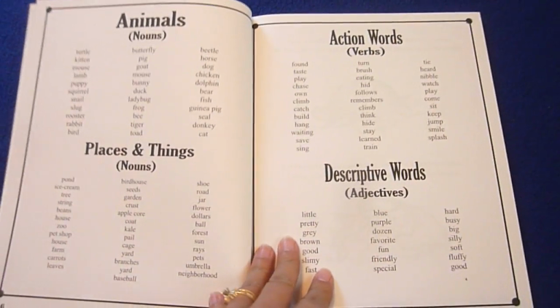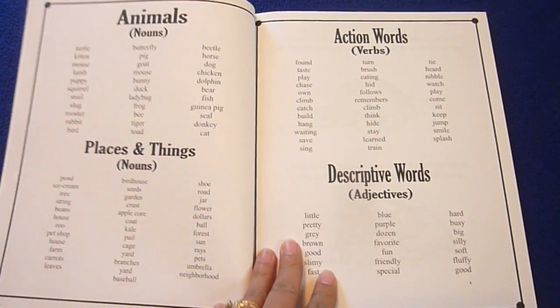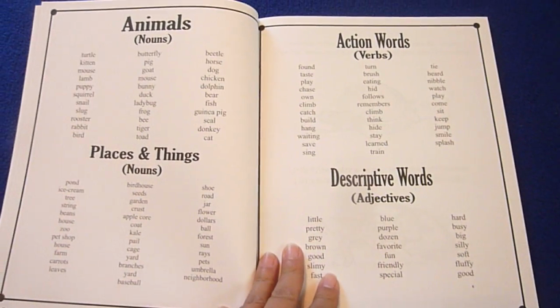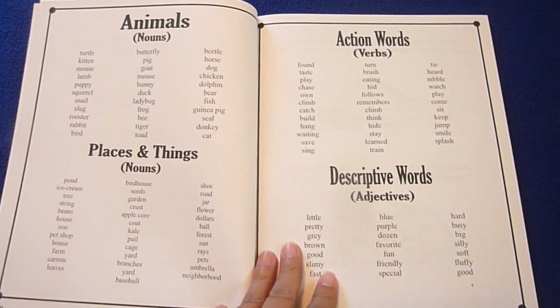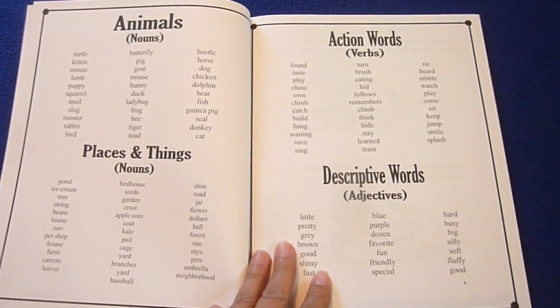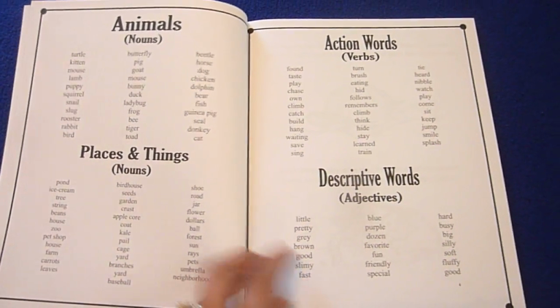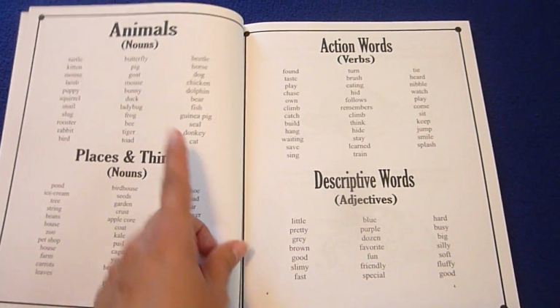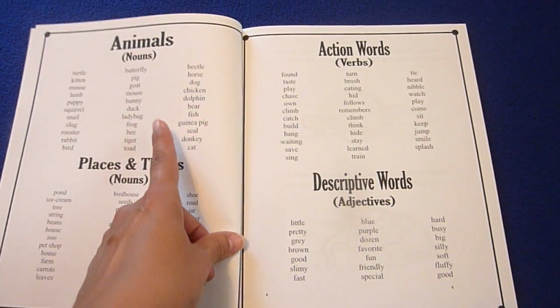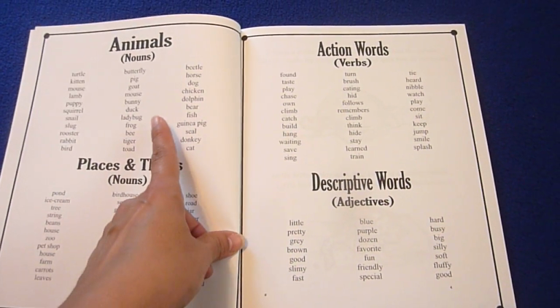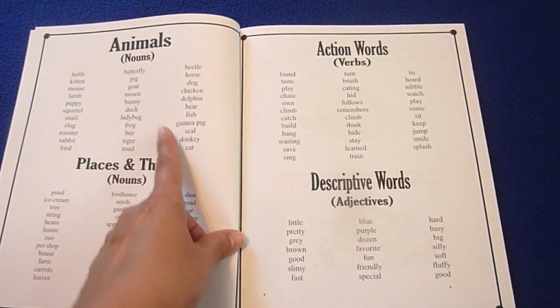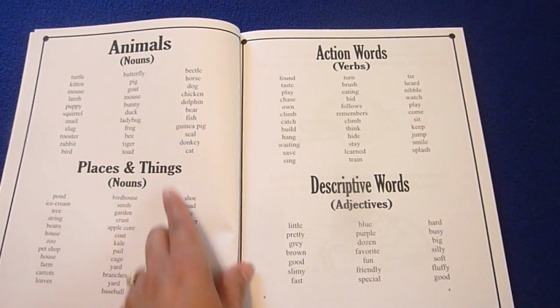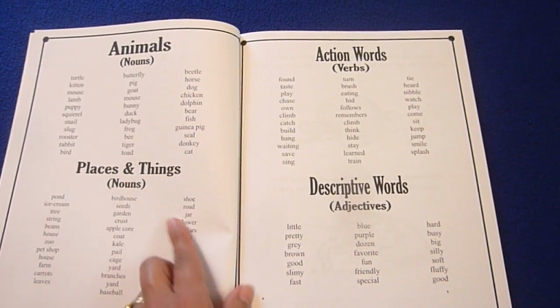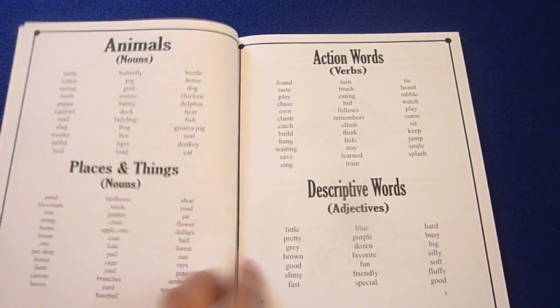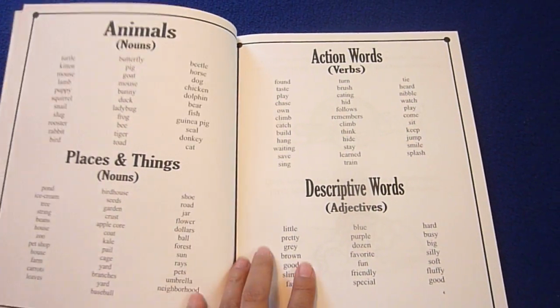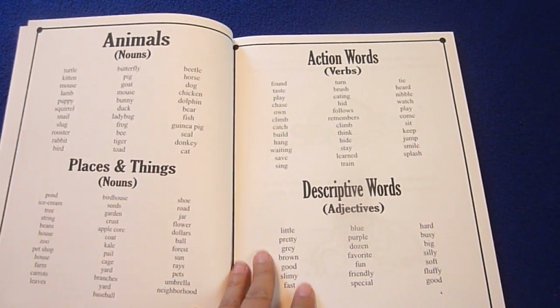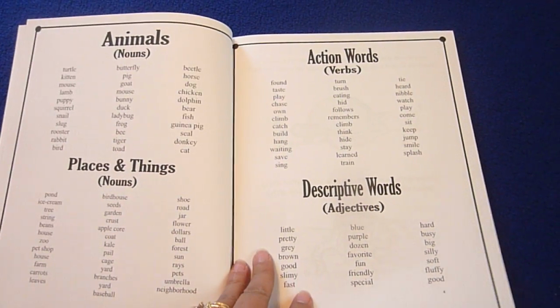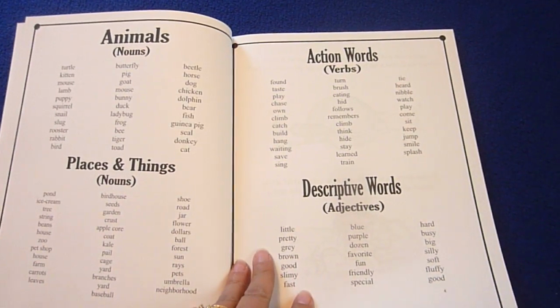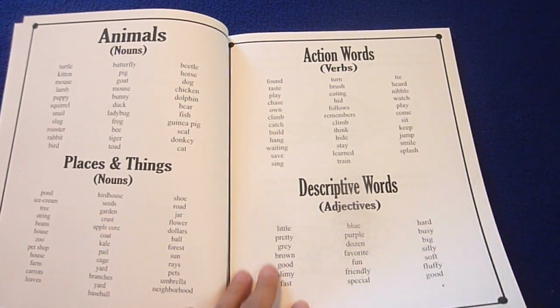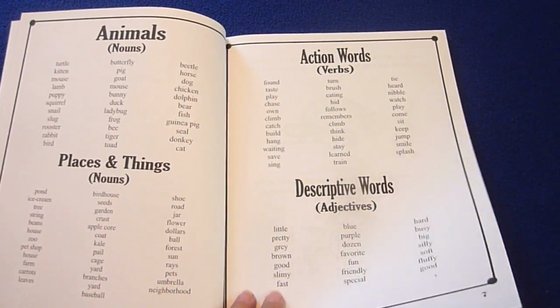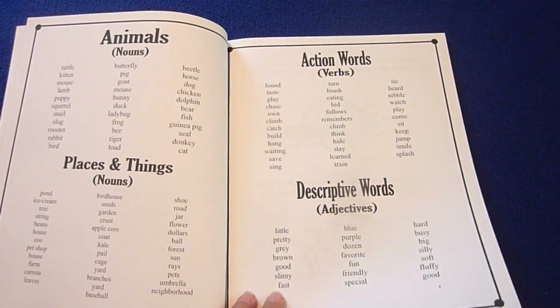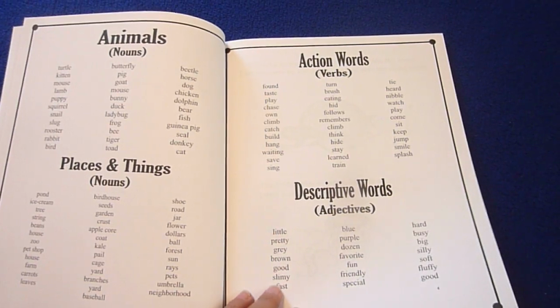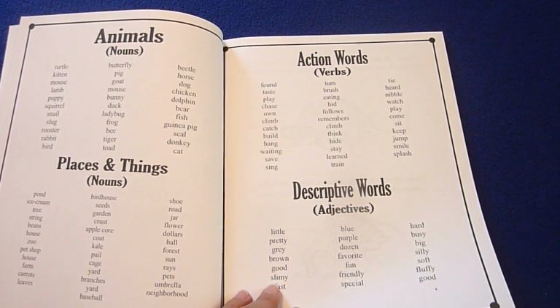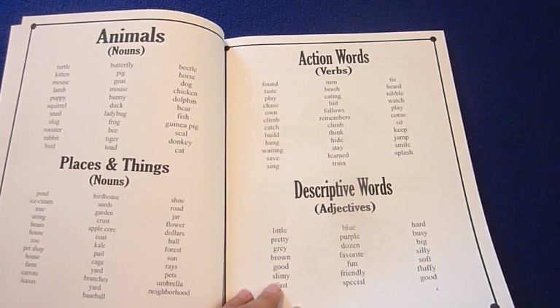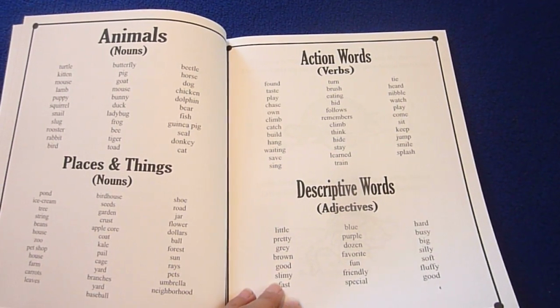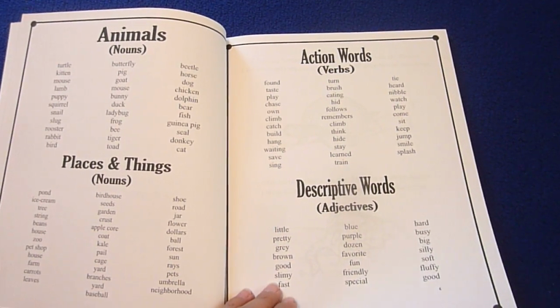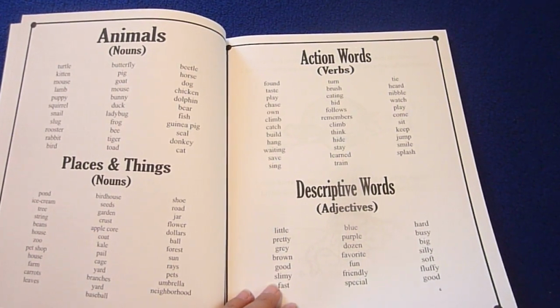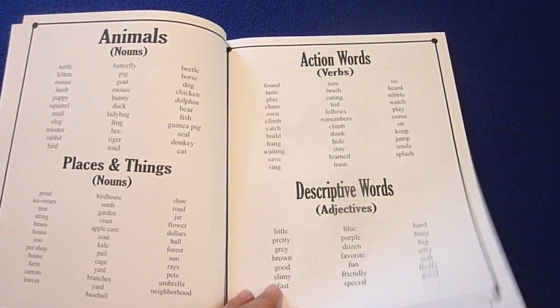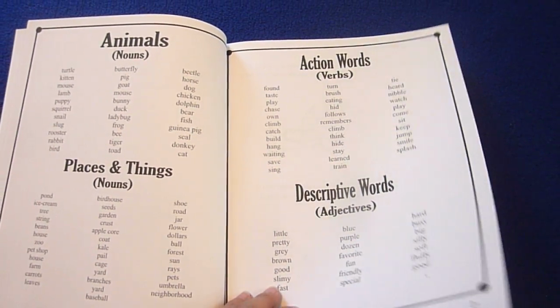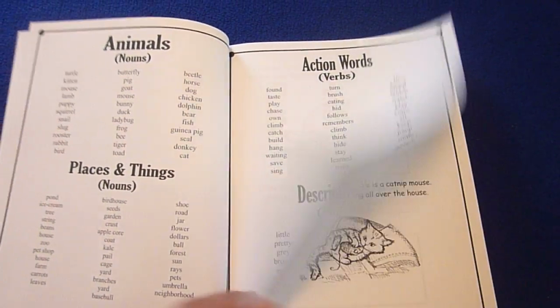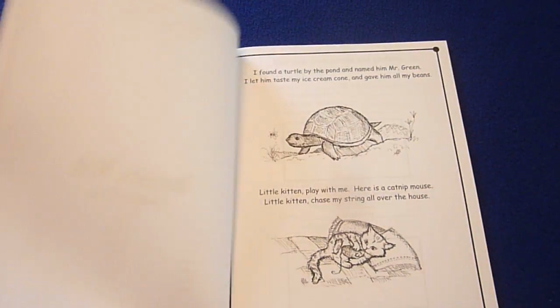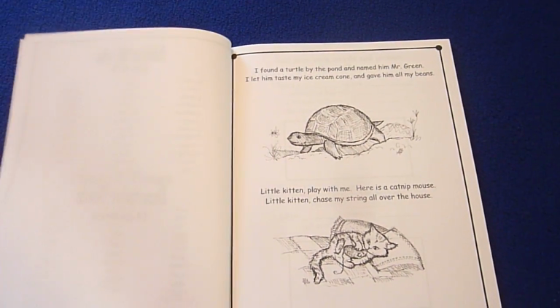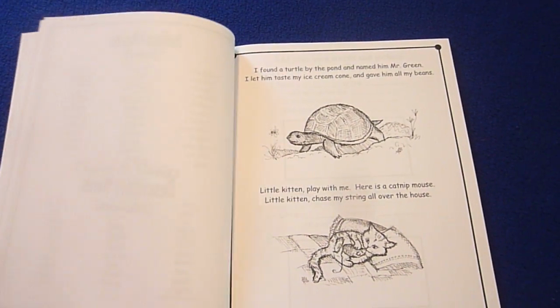There's some animals, nouns, places and things, action words, and descriptive words.